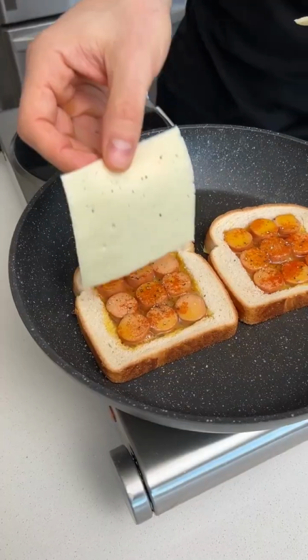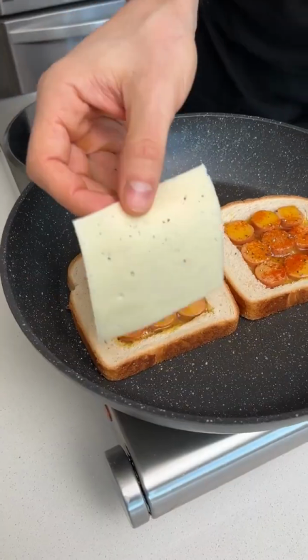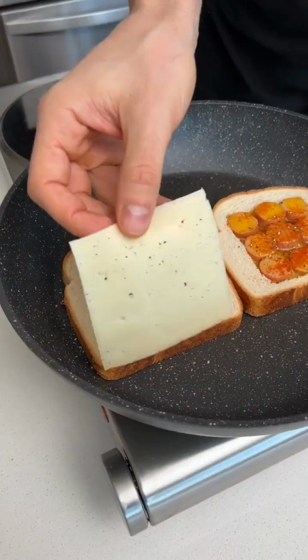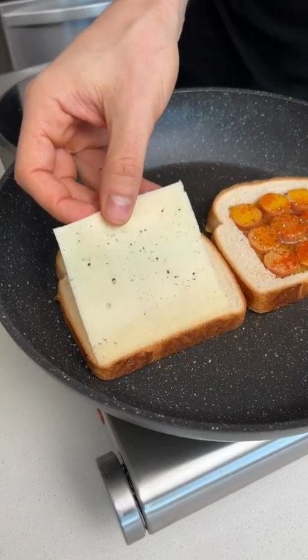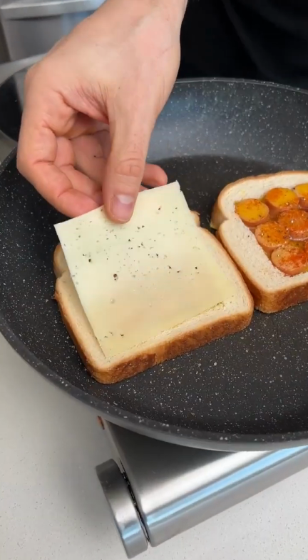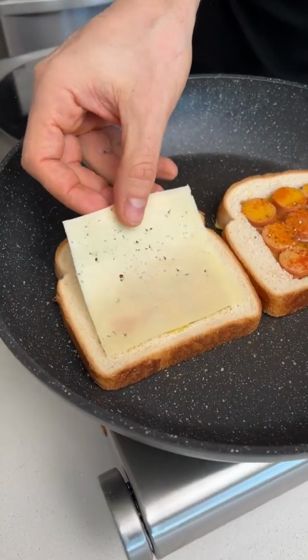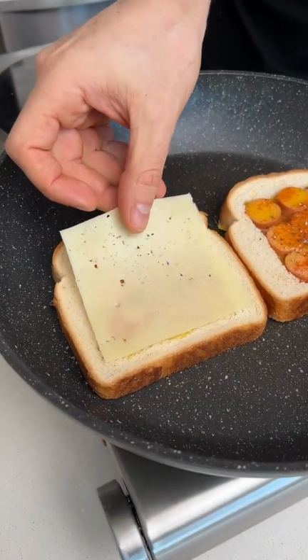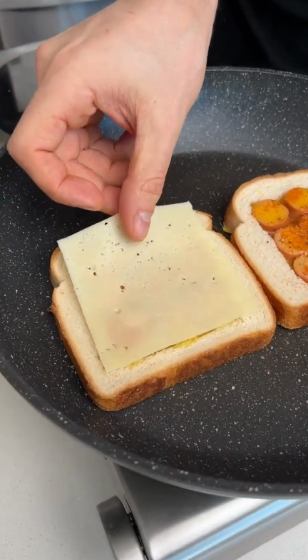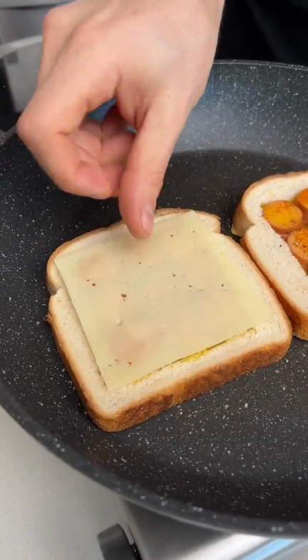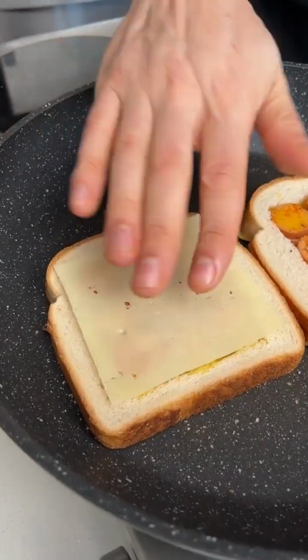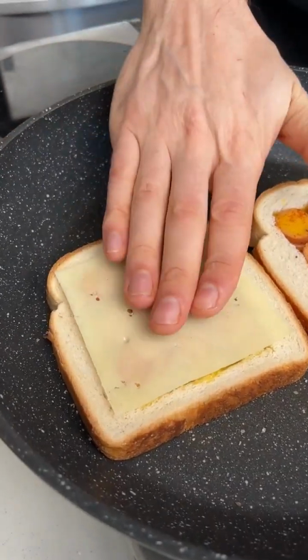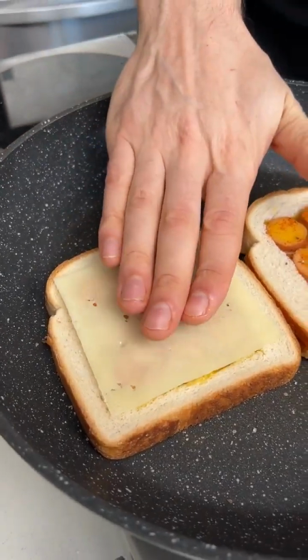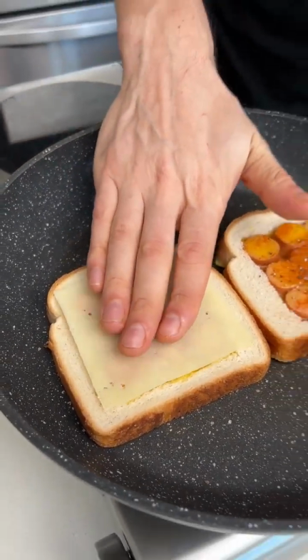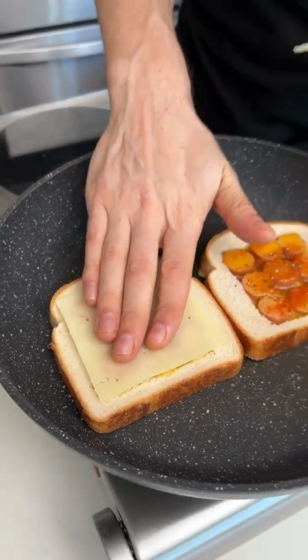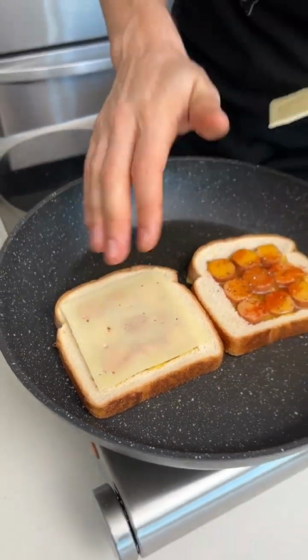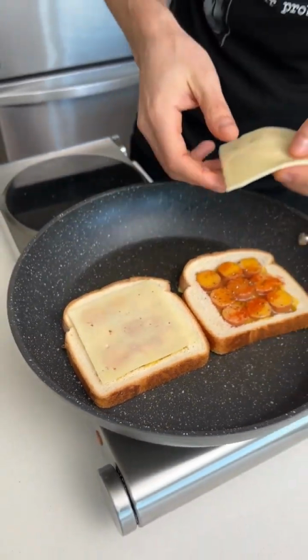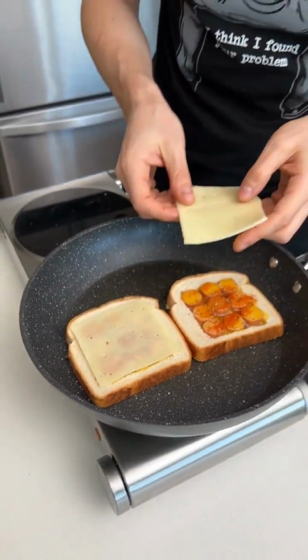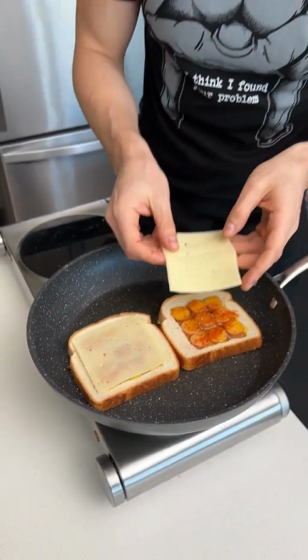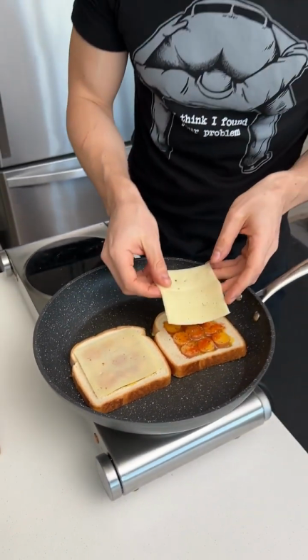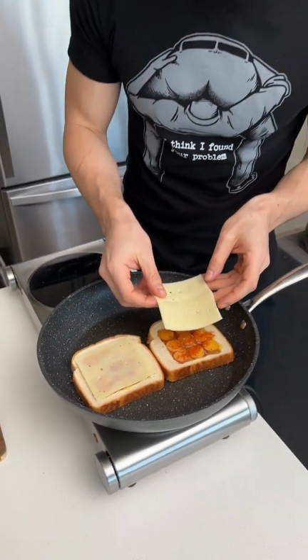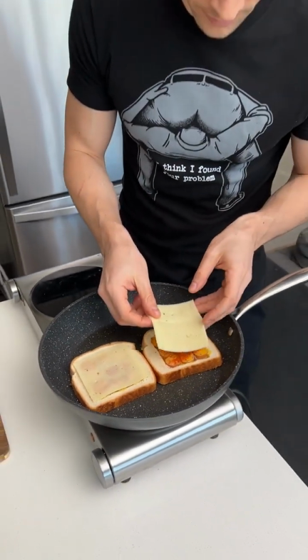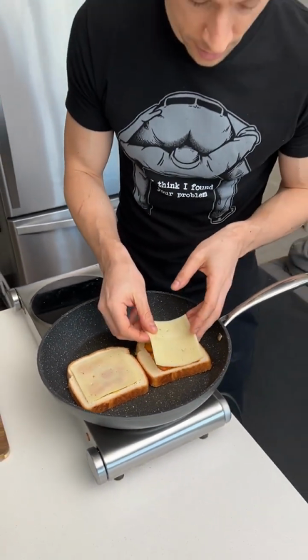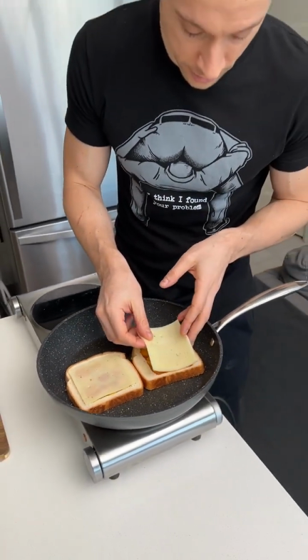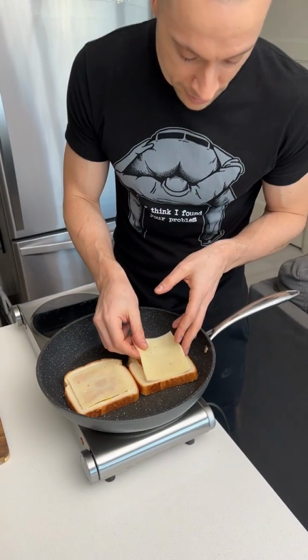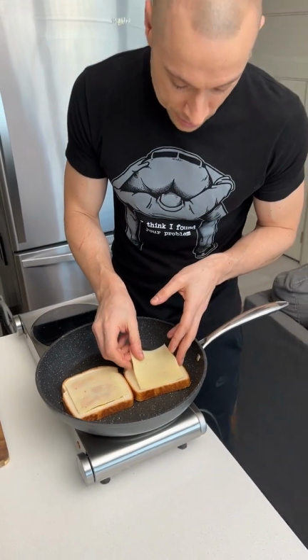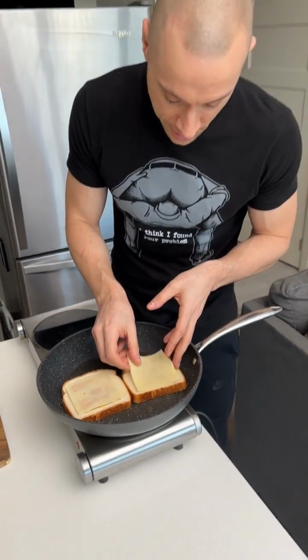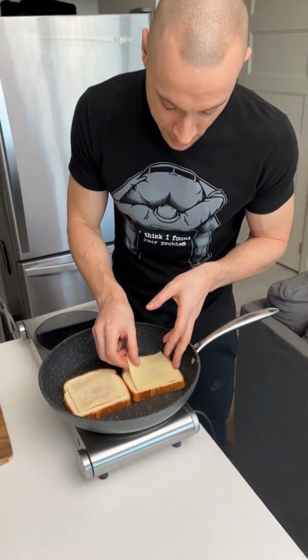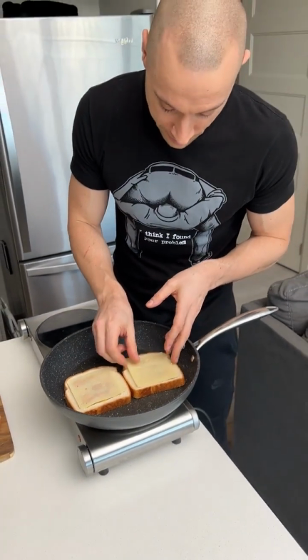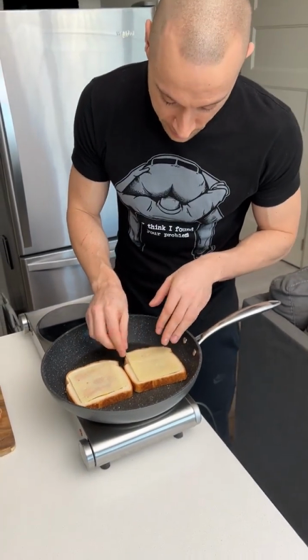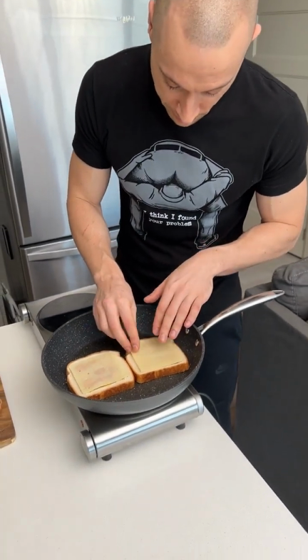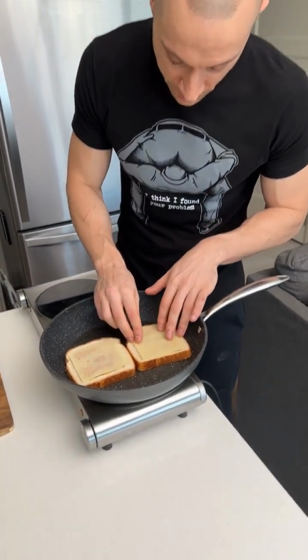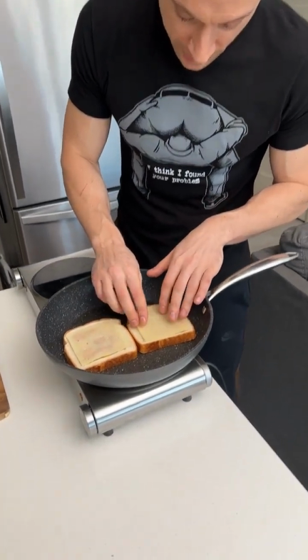Next up, we've got some cheese. Now we're getting somewhere. As long as you add cheese, everything's going to be fine.